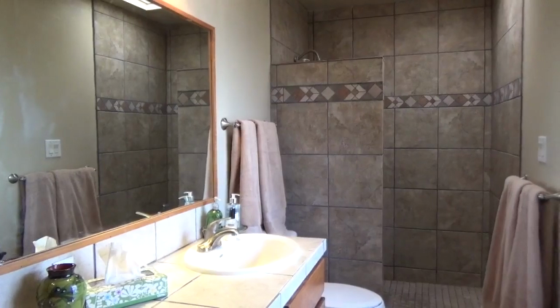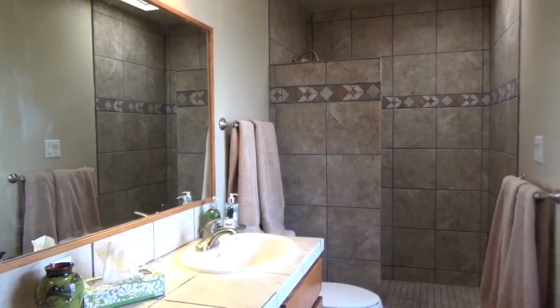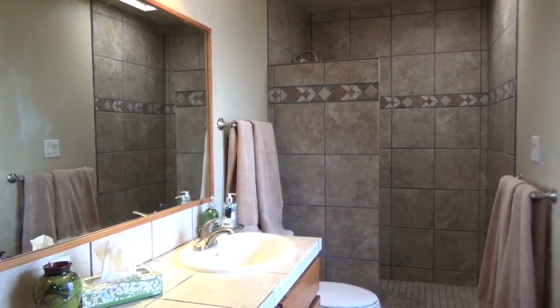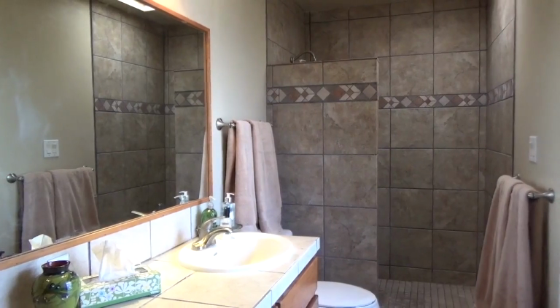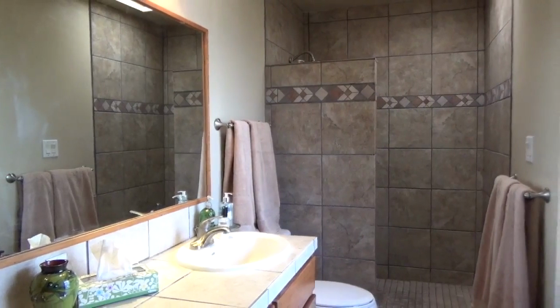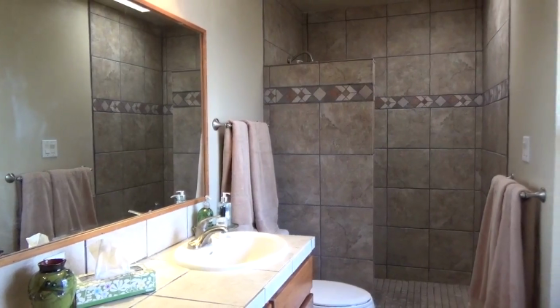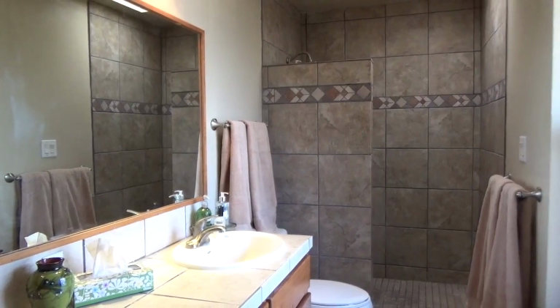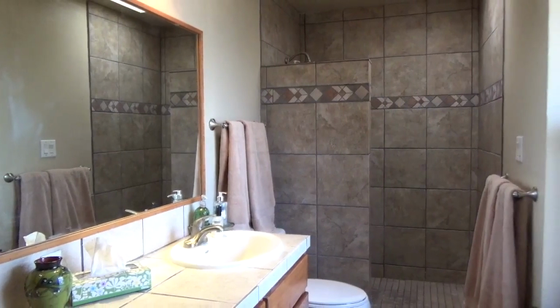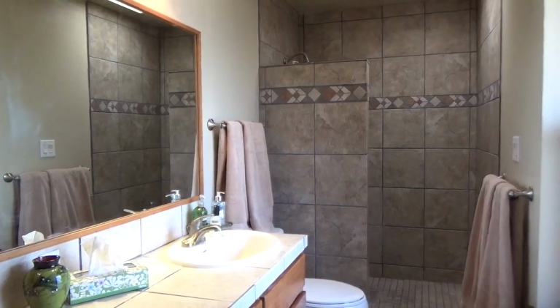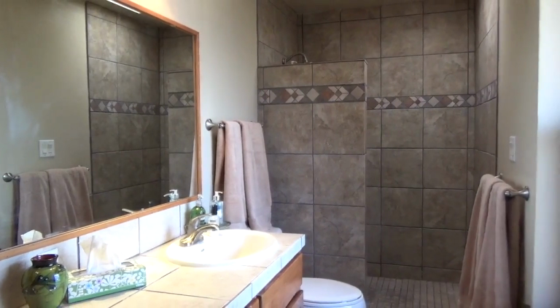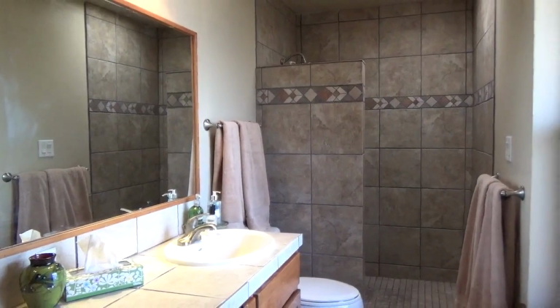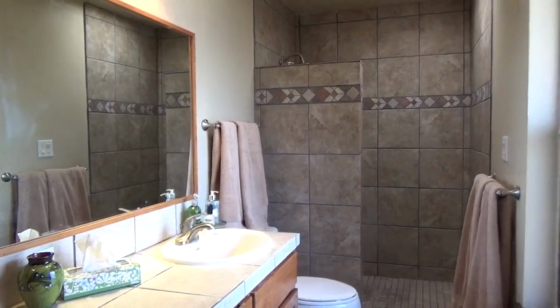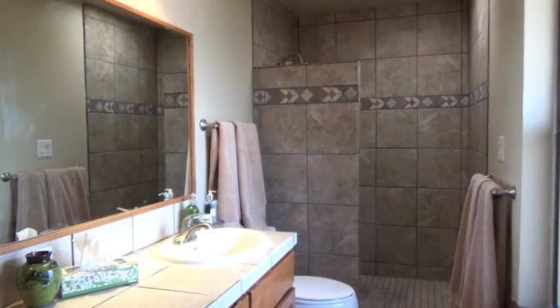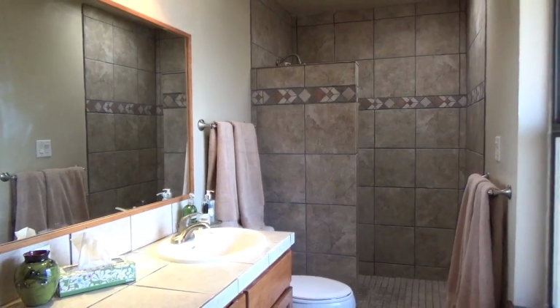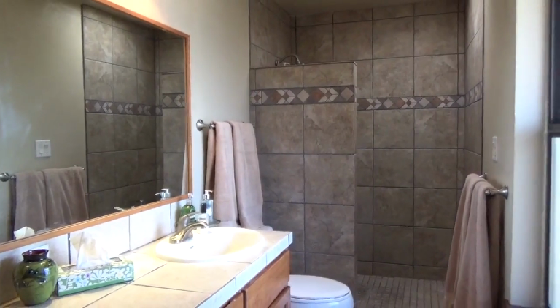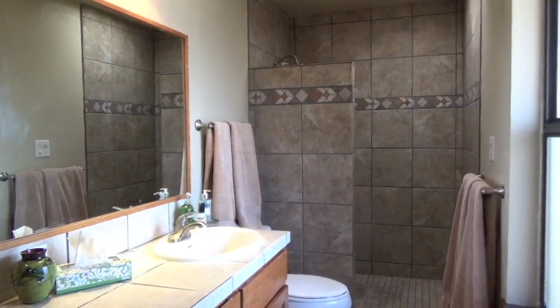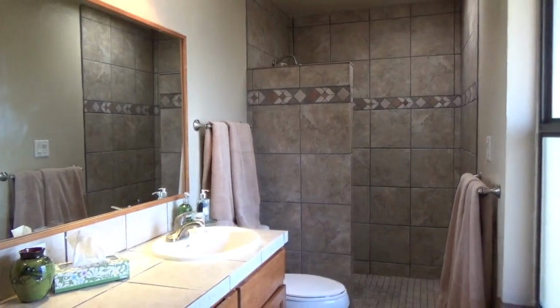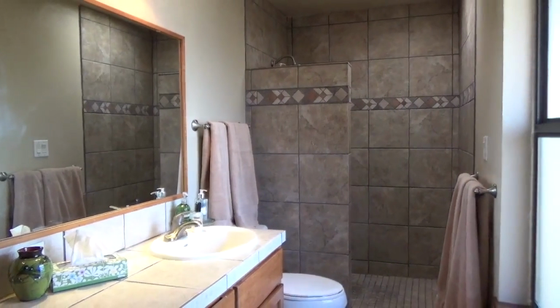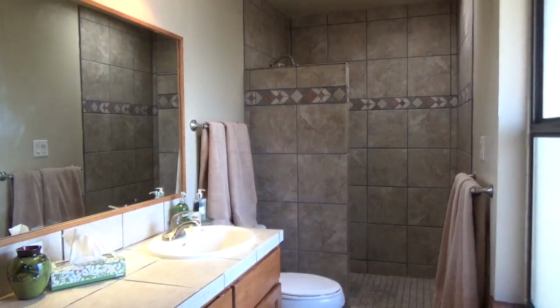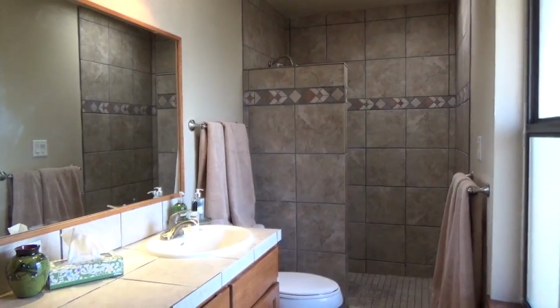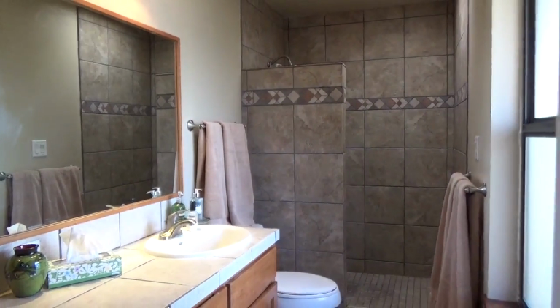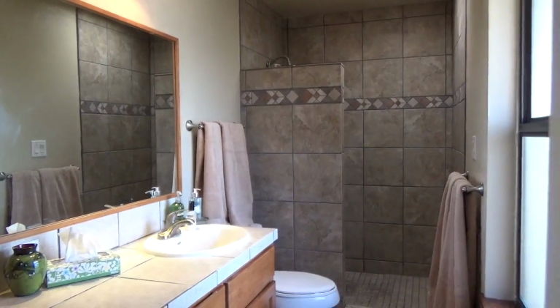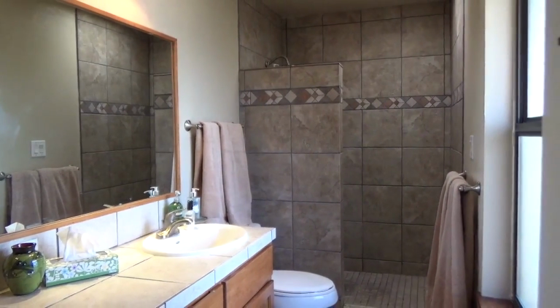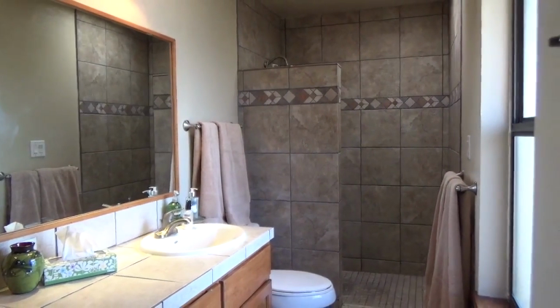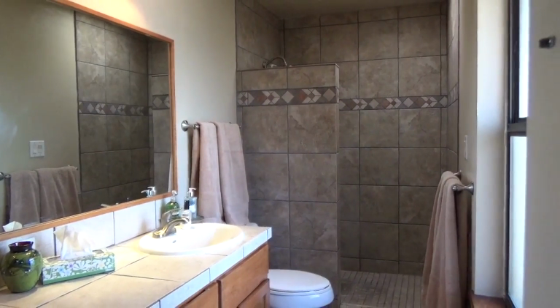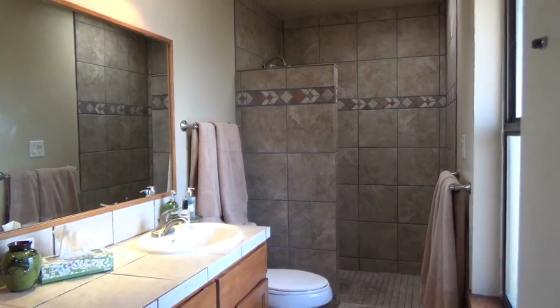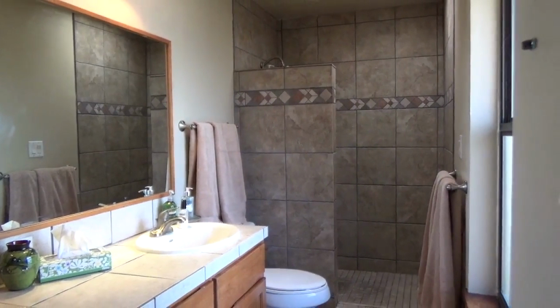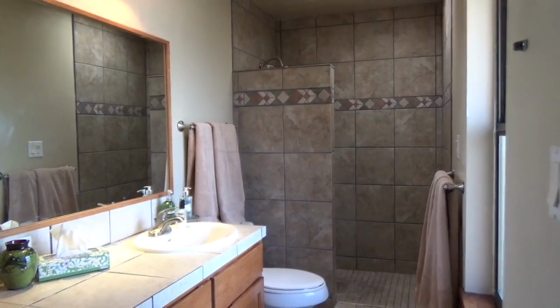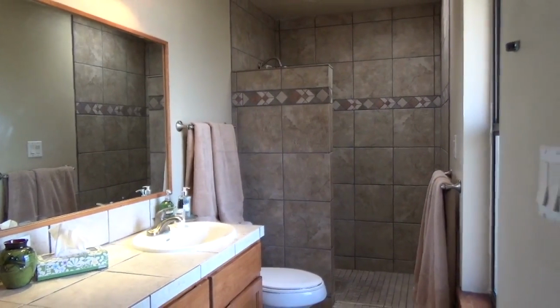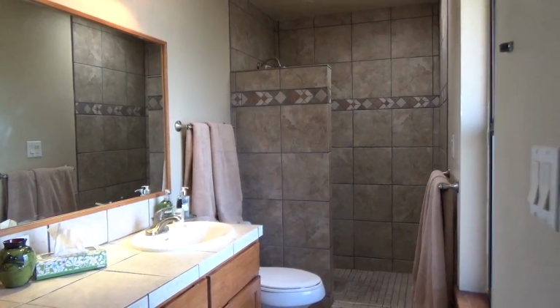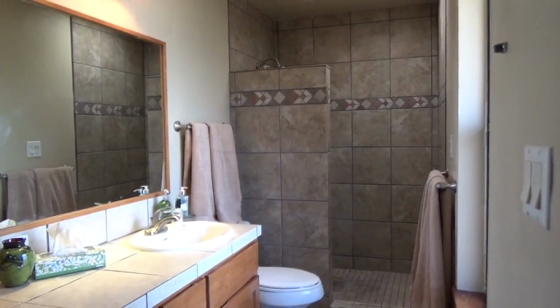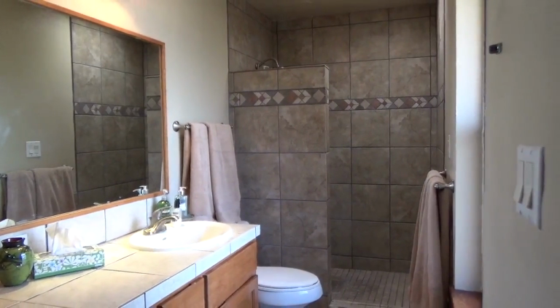For more information contact Charlene Rockwell at Coldwell Banker Legacy.